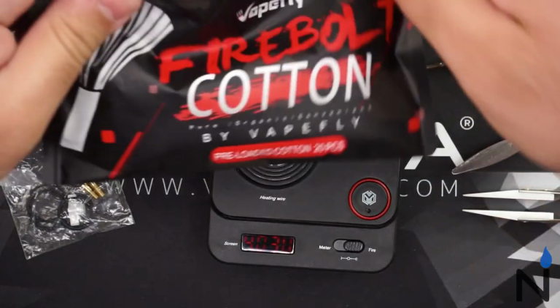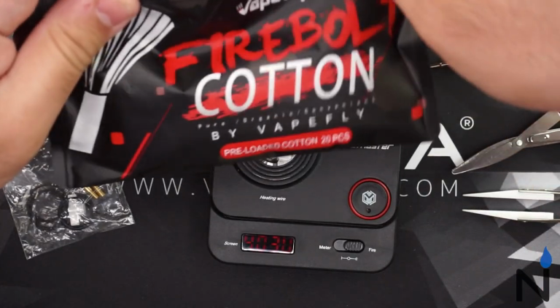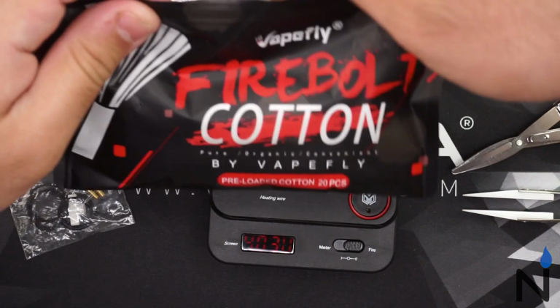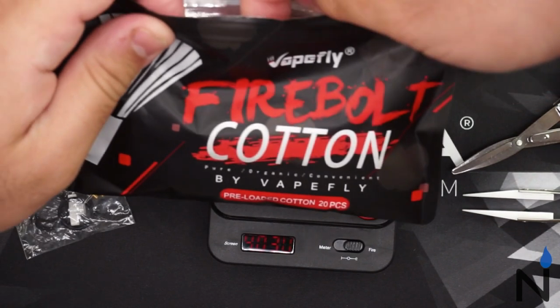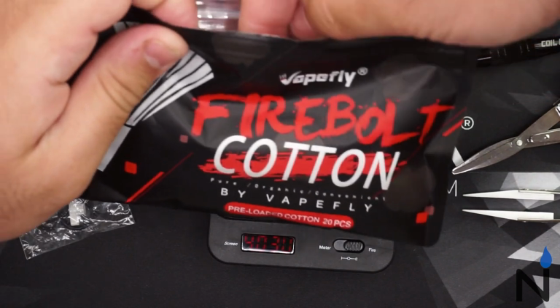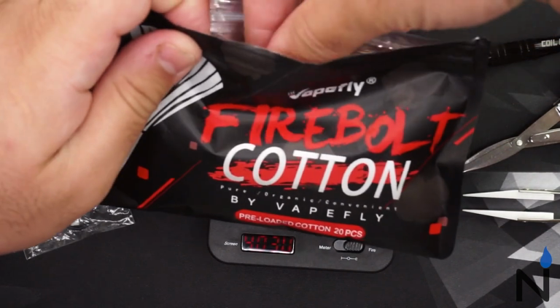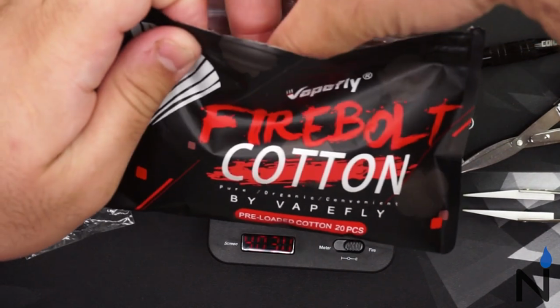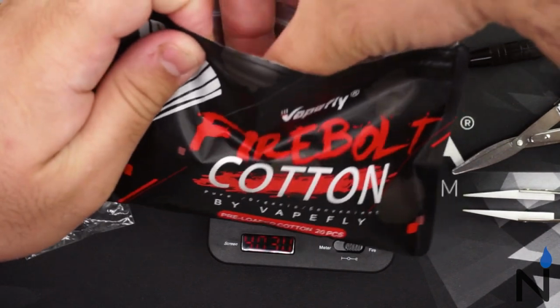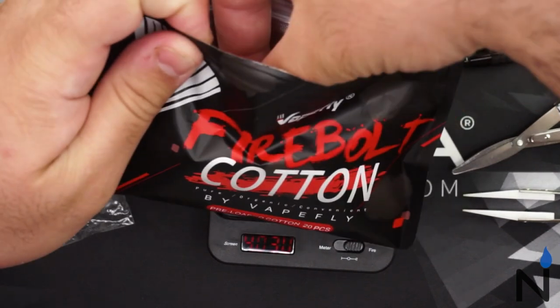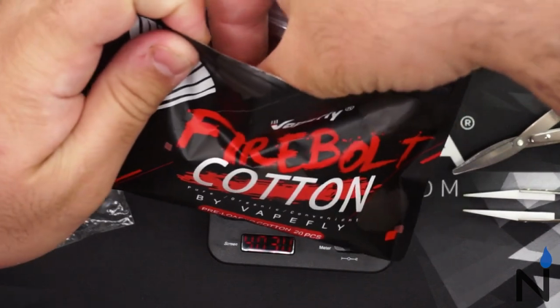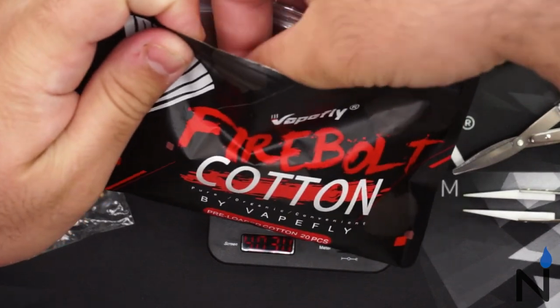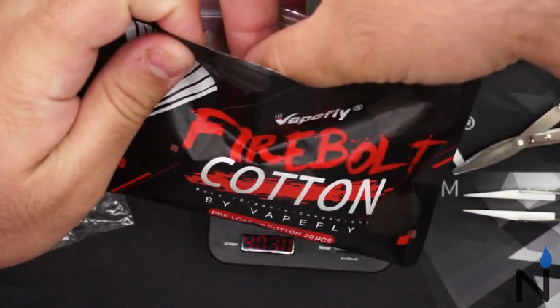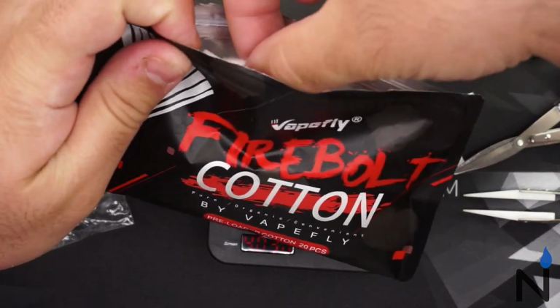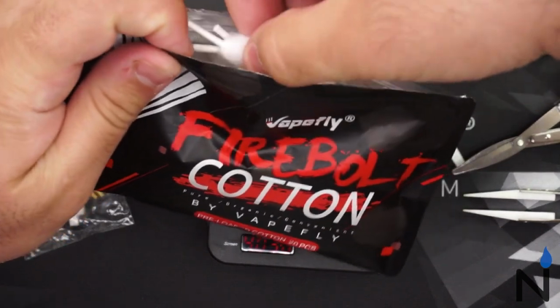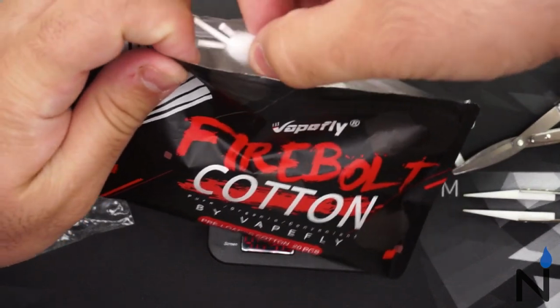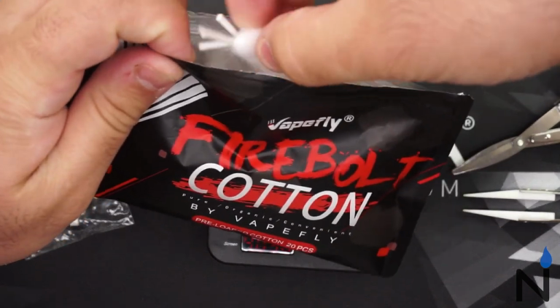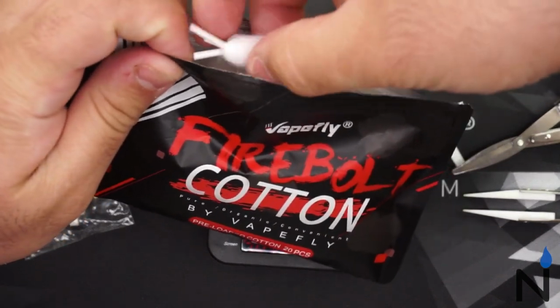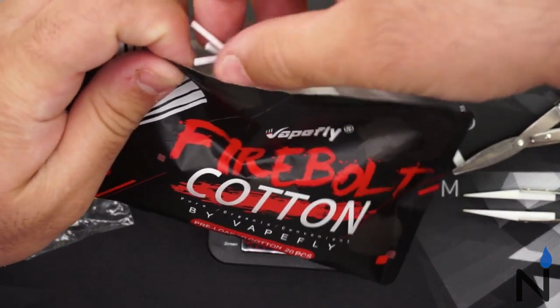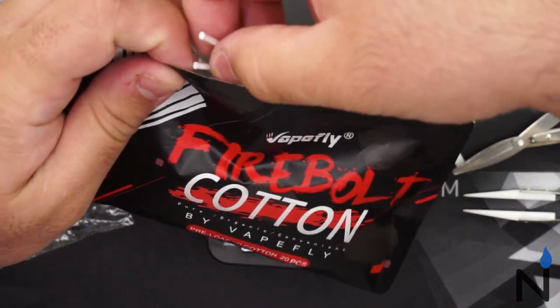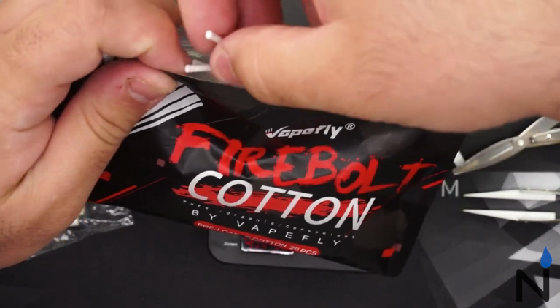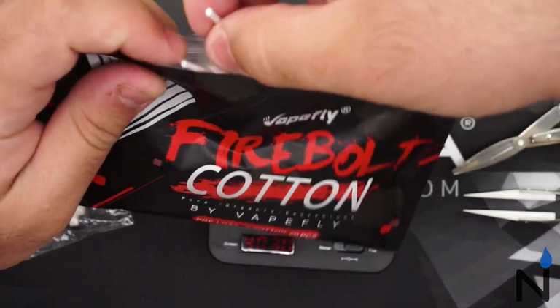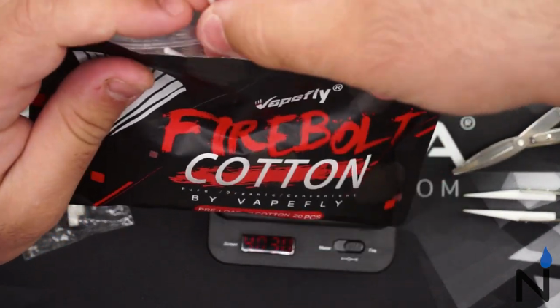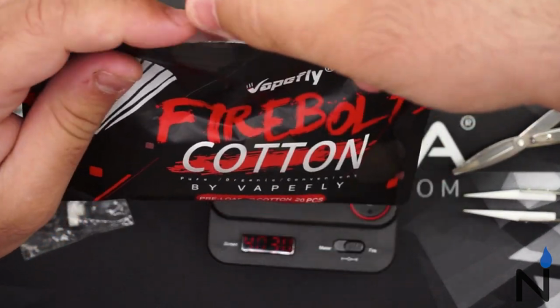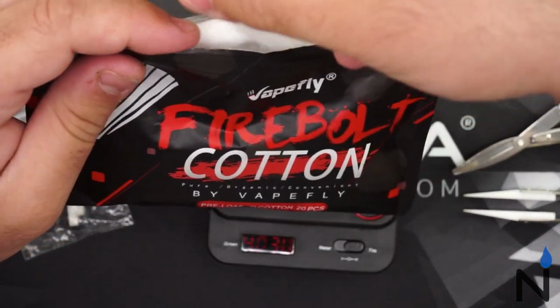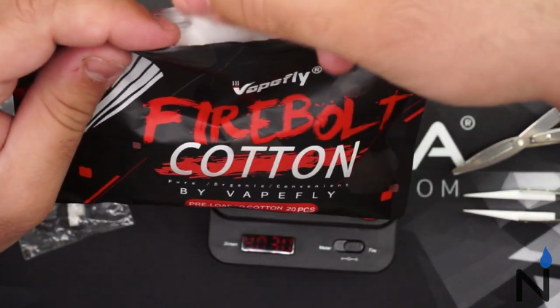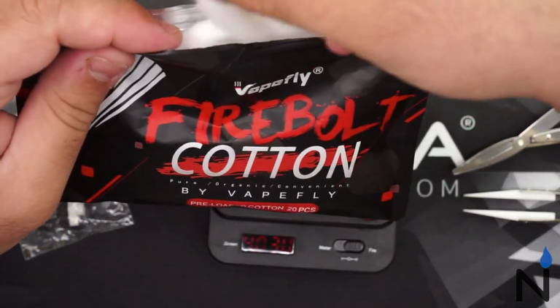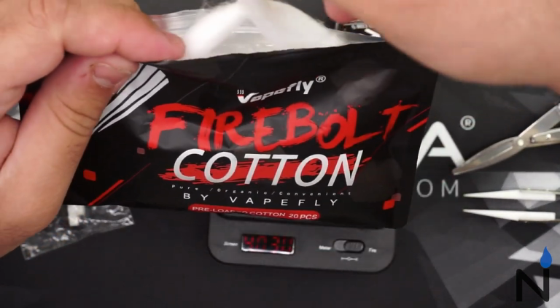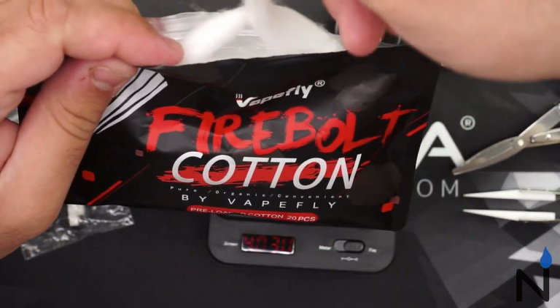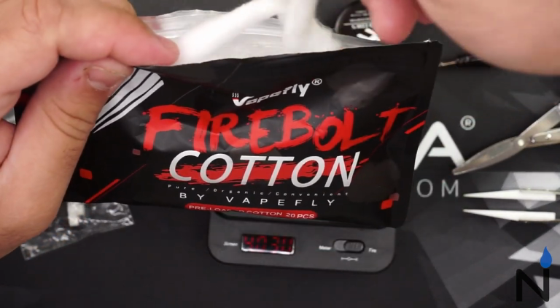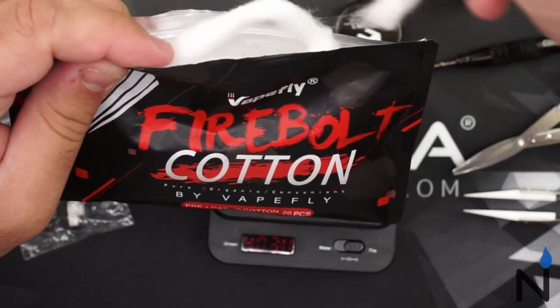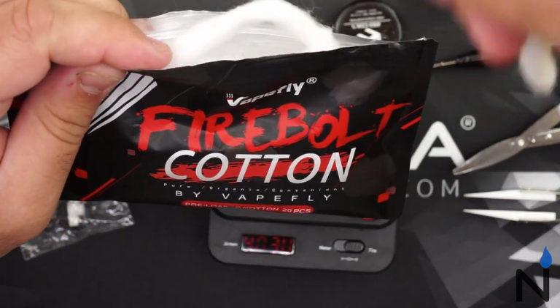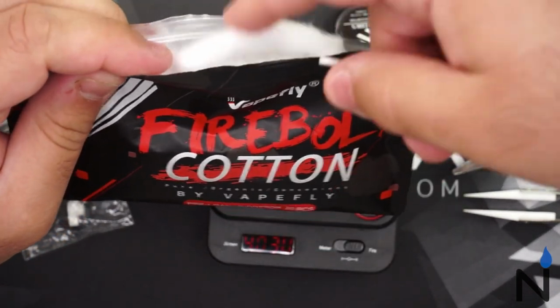Now we're gonna be using some Firebolt Cotton. Love this cotton — pretty easy to use.